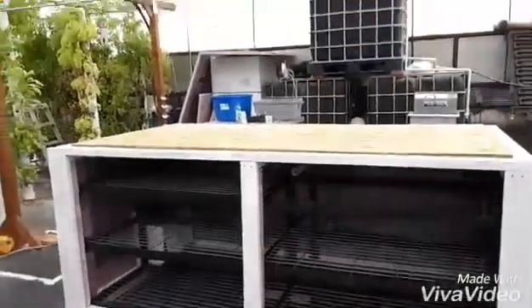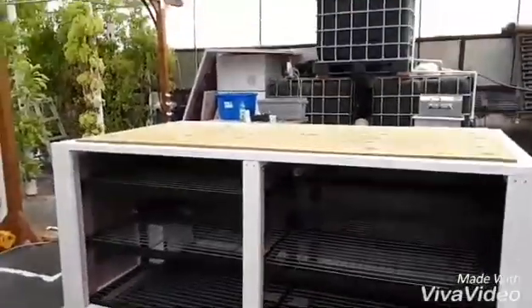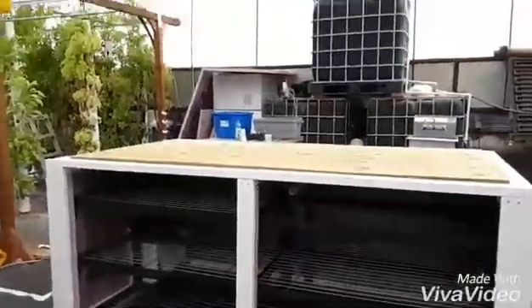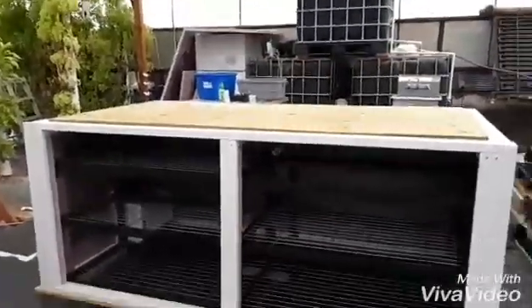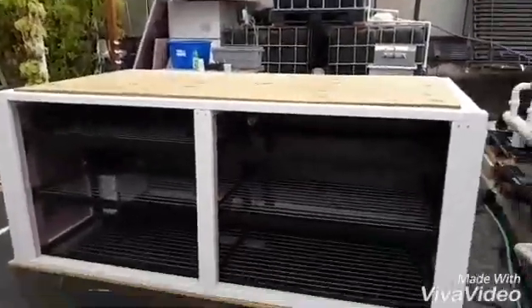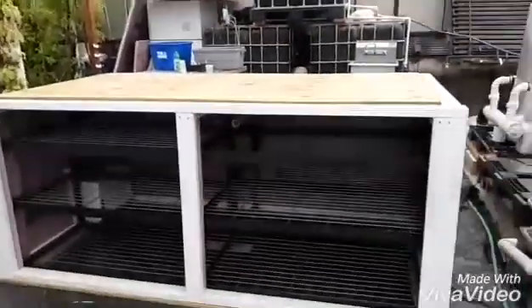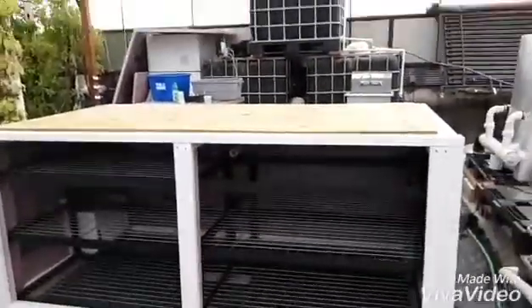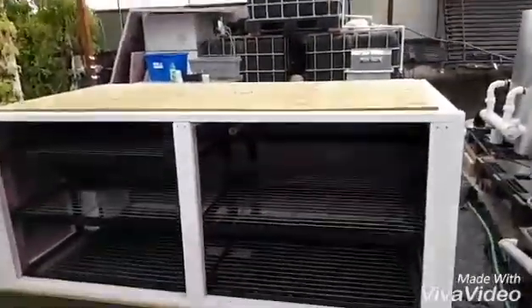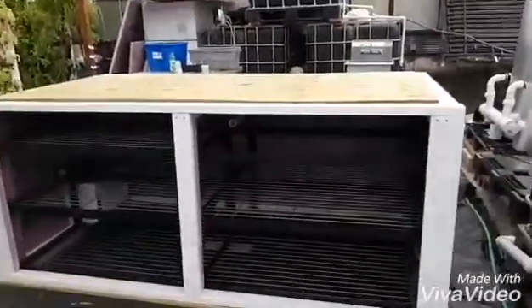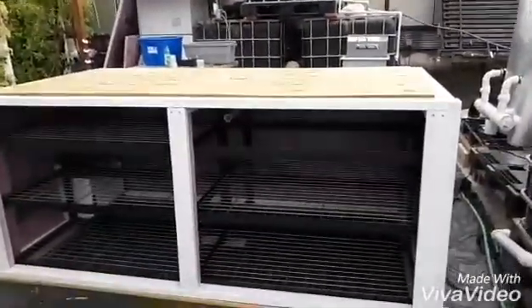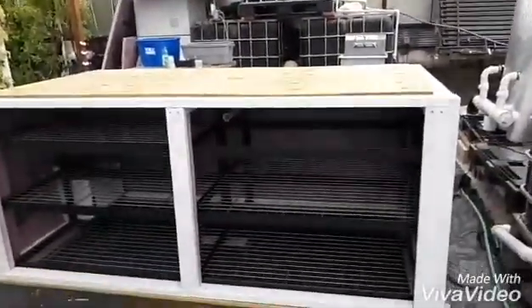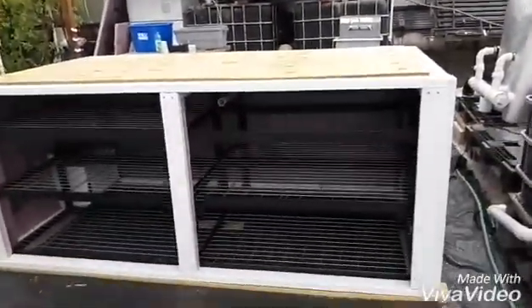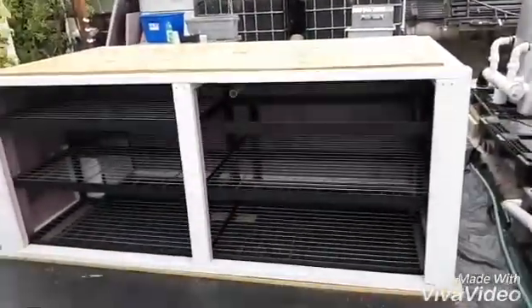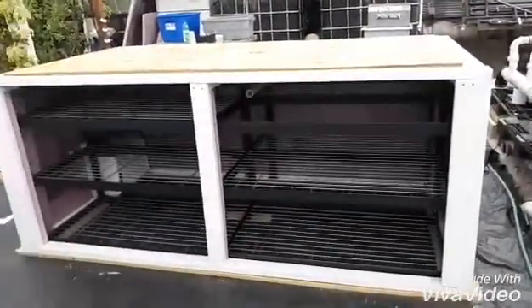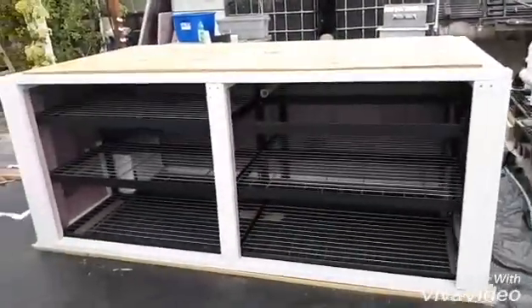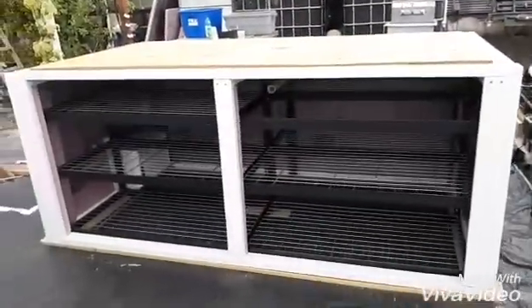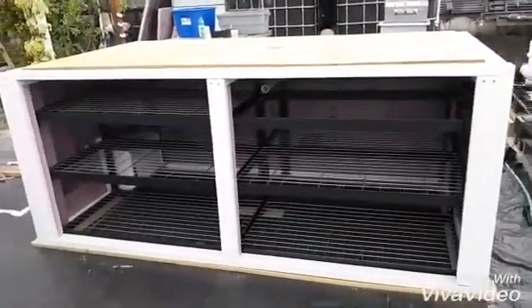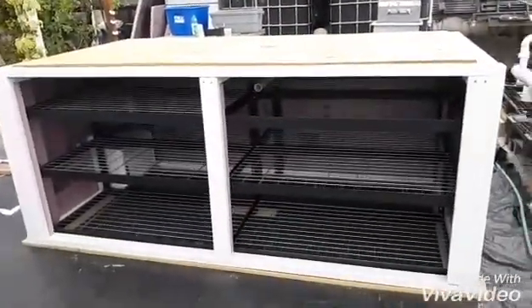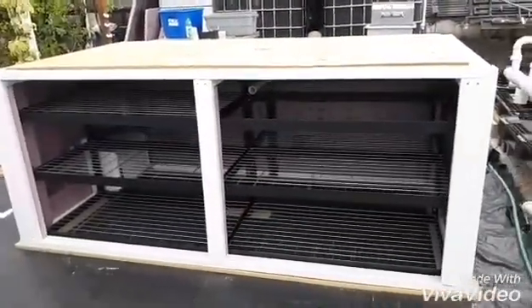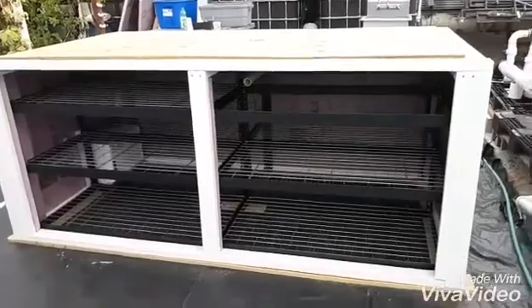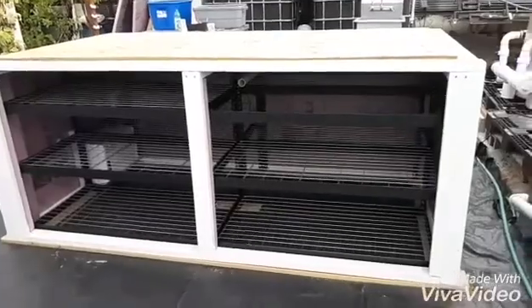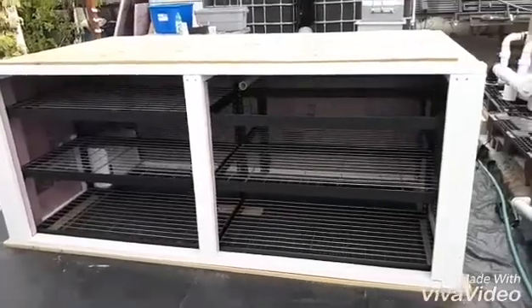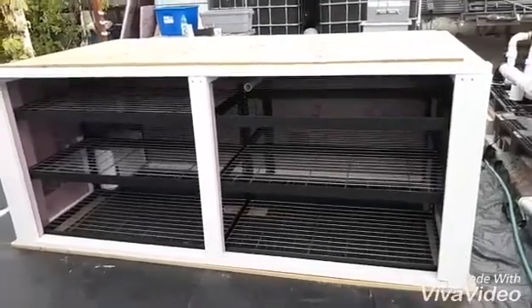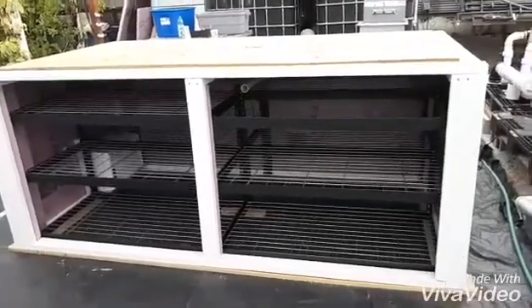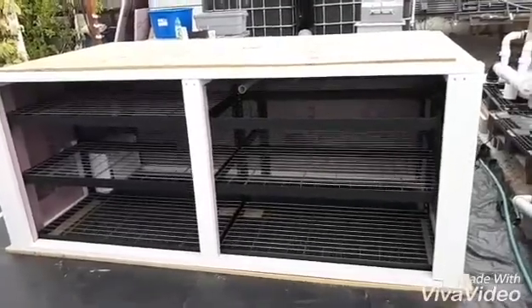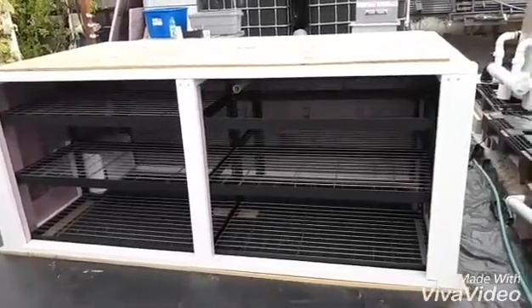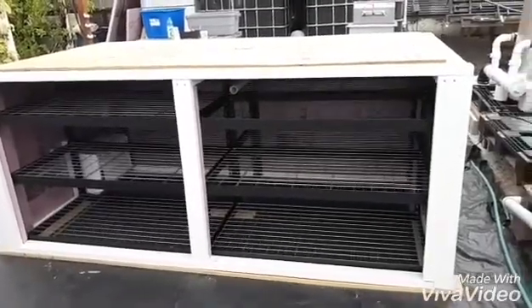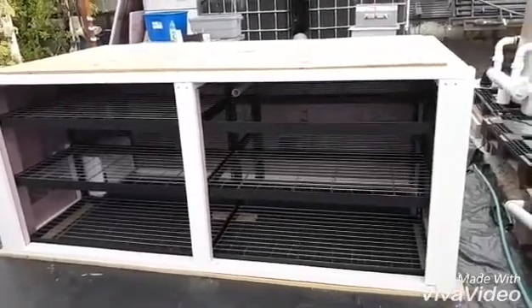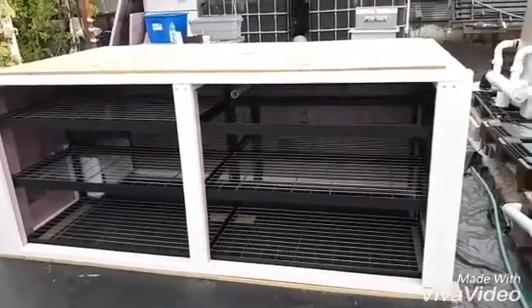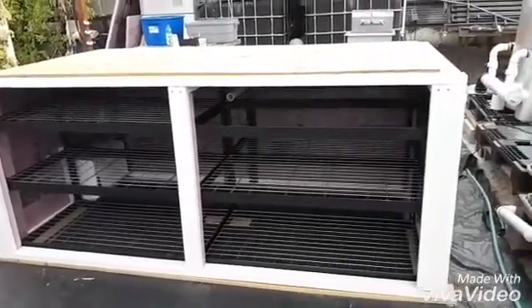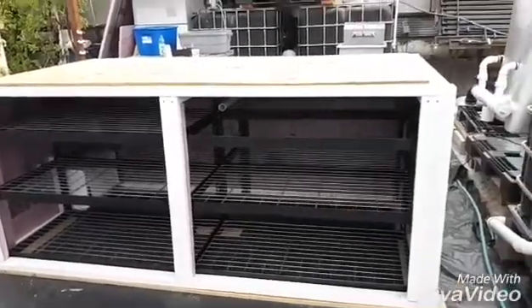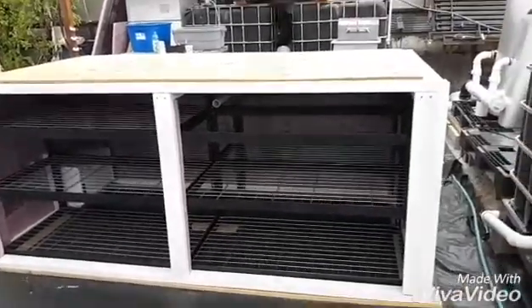Hello and welcome back. This is the second episode of the germination chamber.